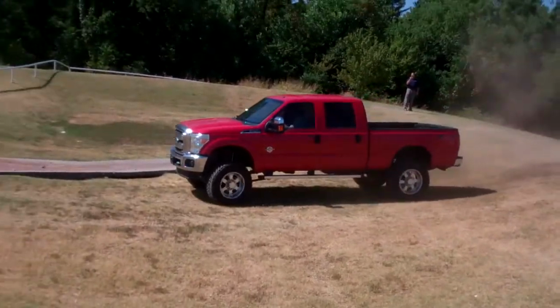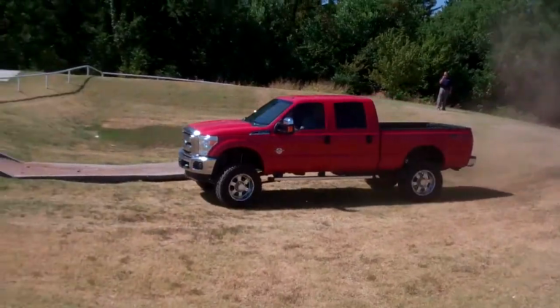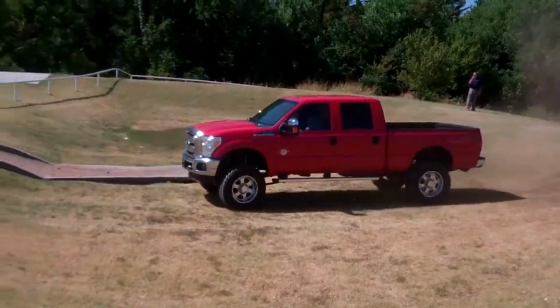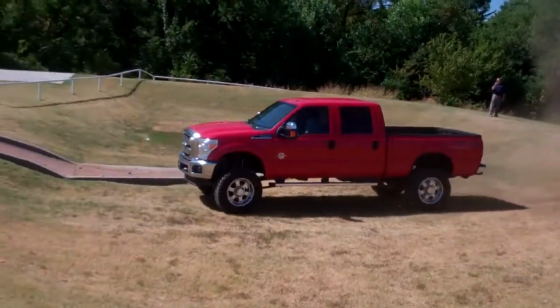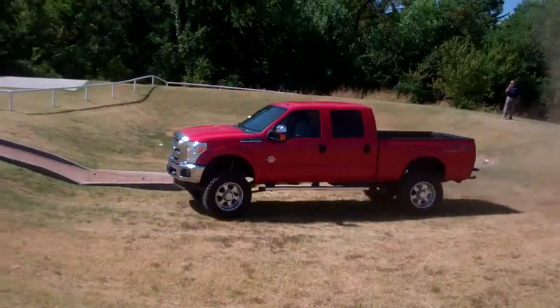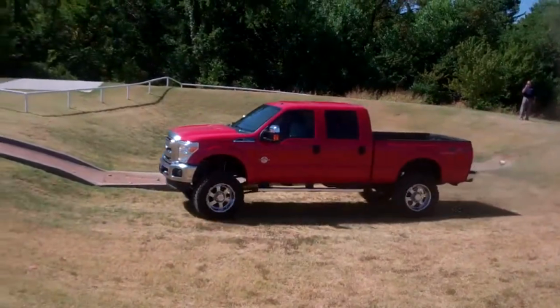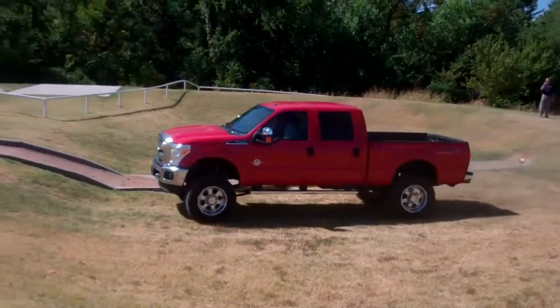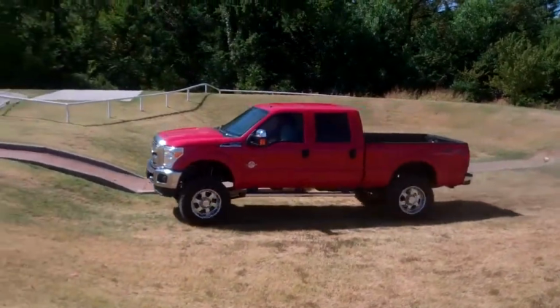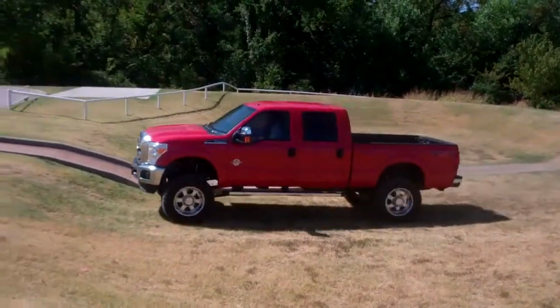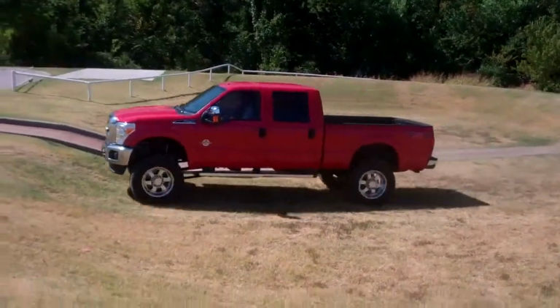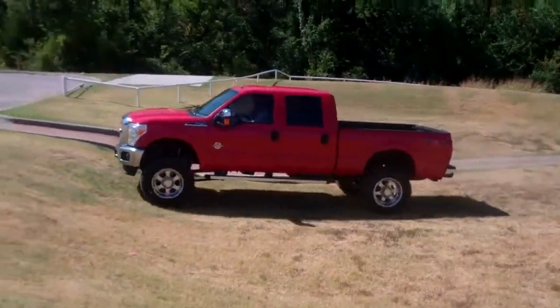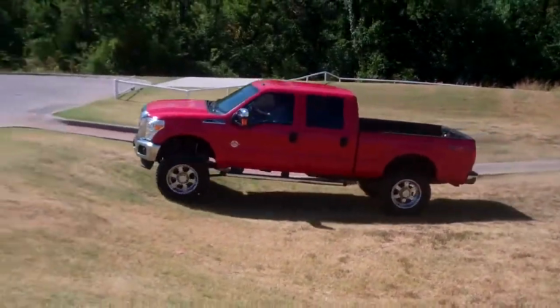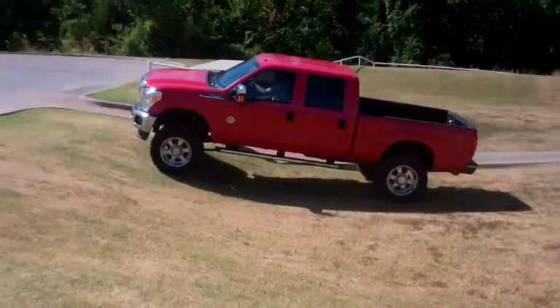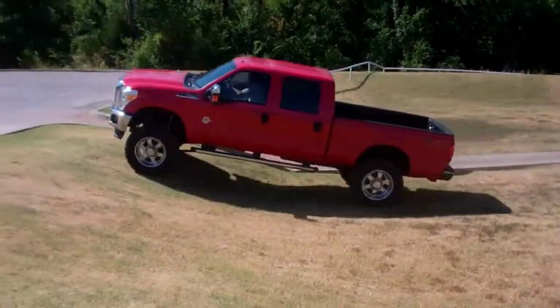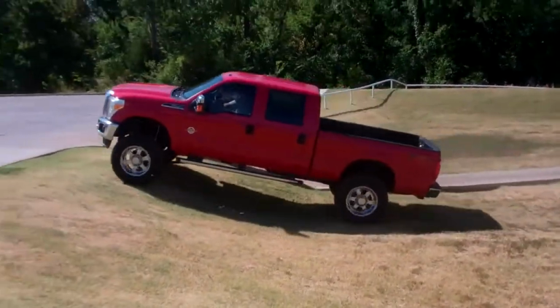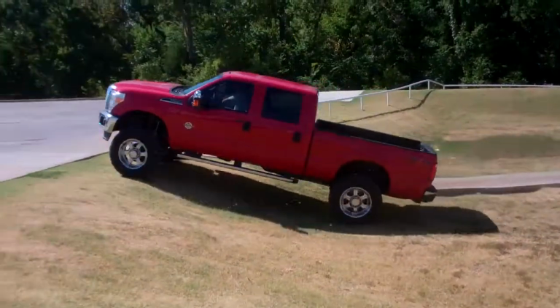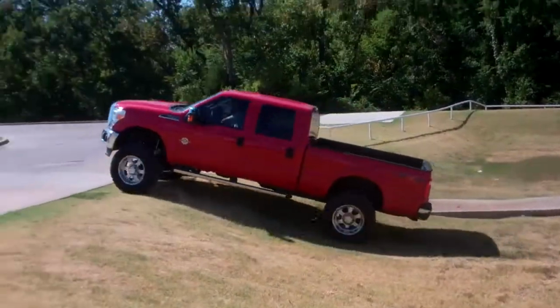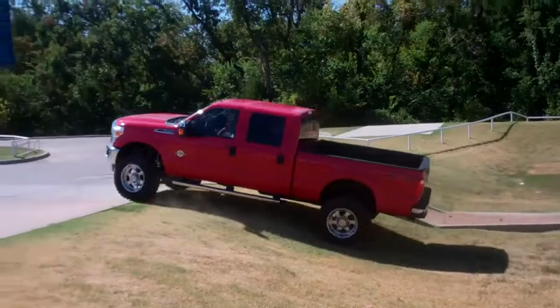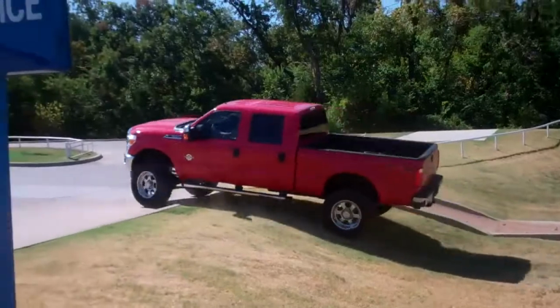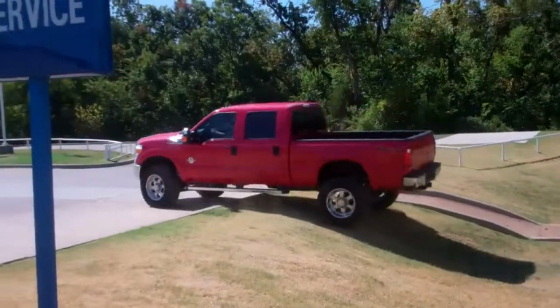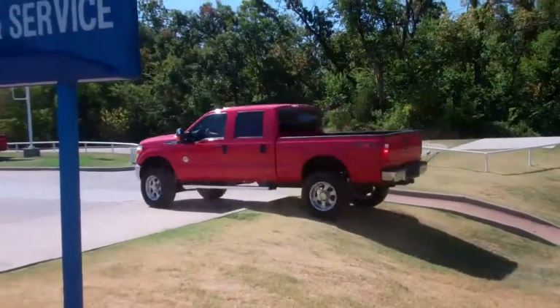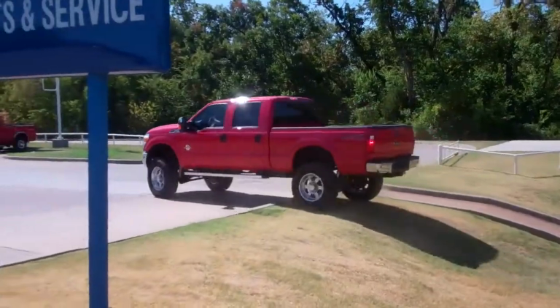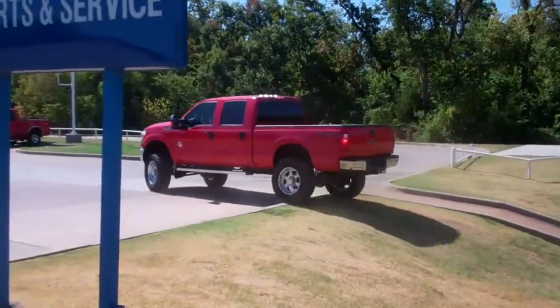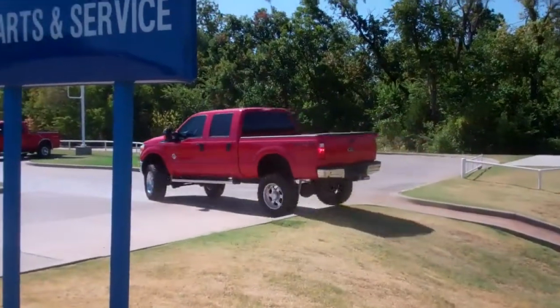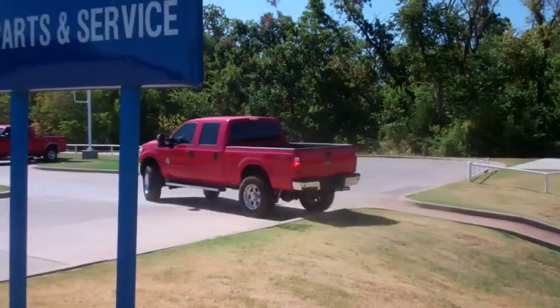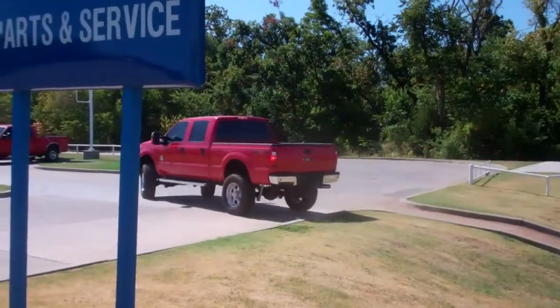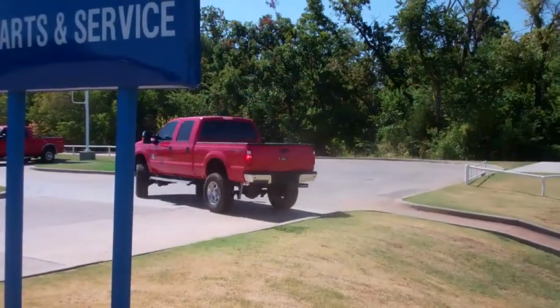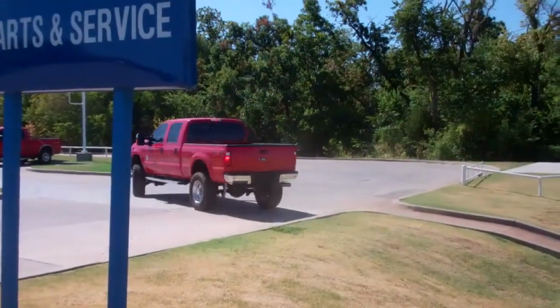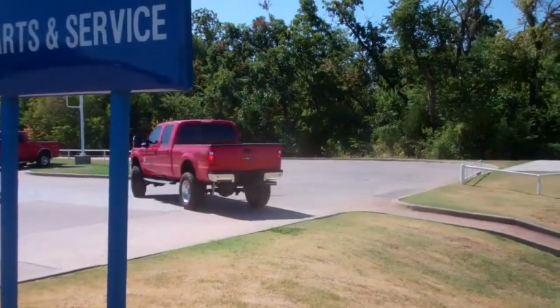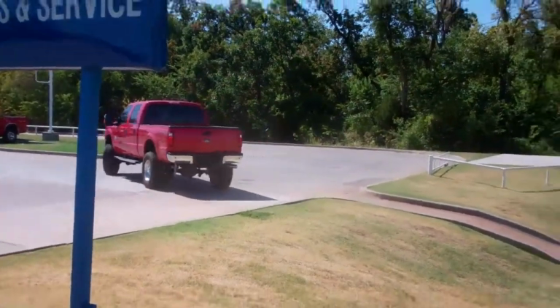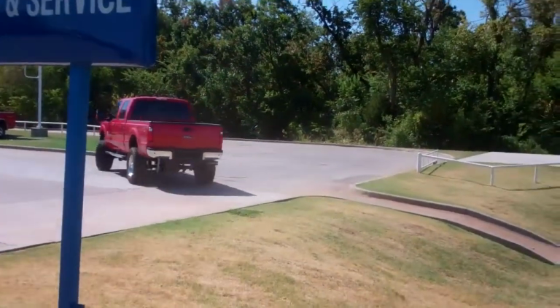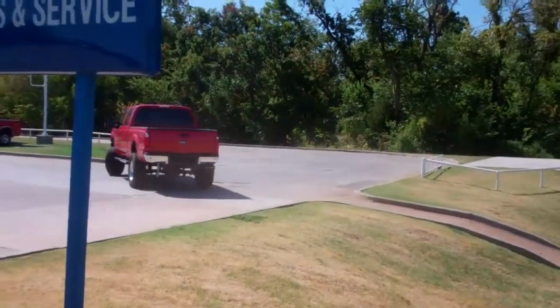Come out today and see us here at Patriot Ford Purcell. We'll see you real soon. Bye now.